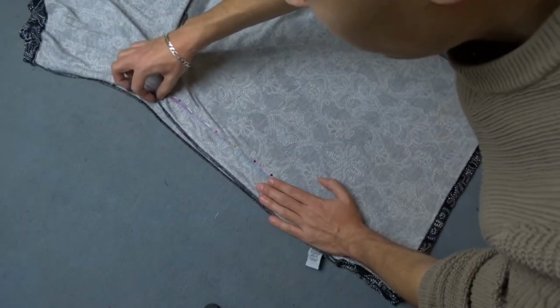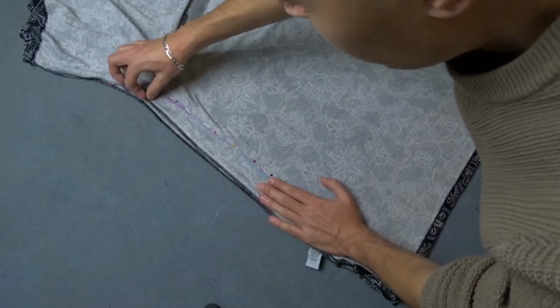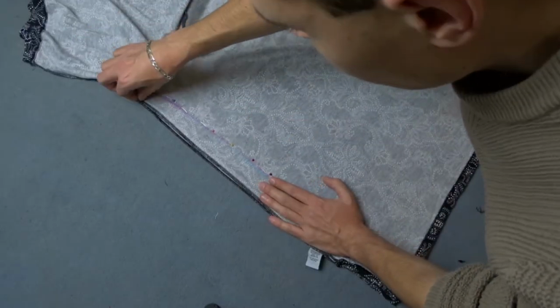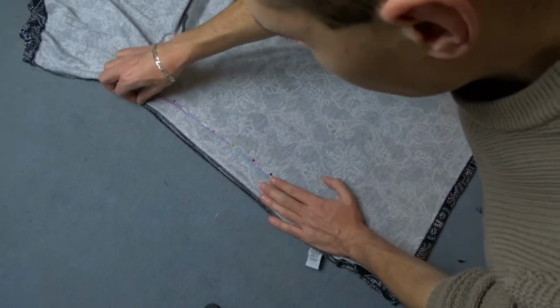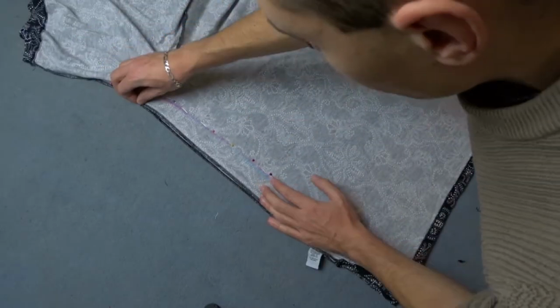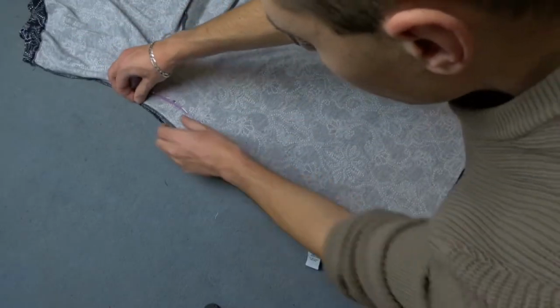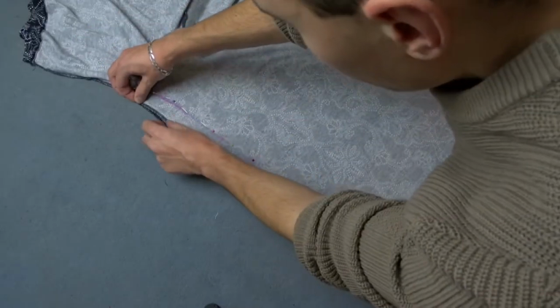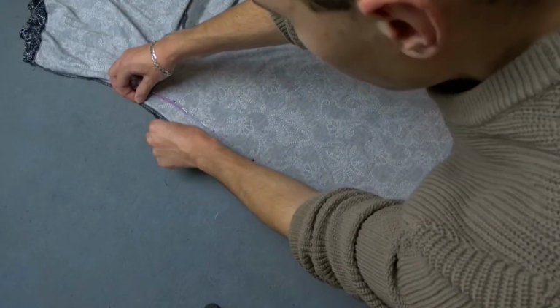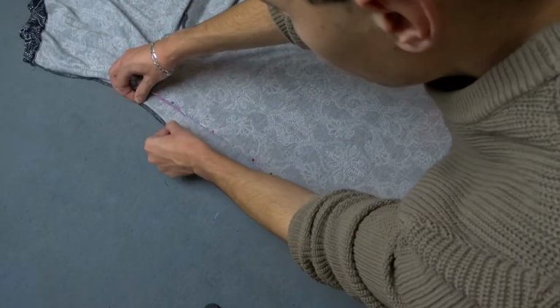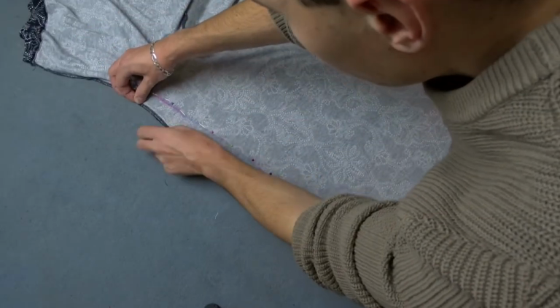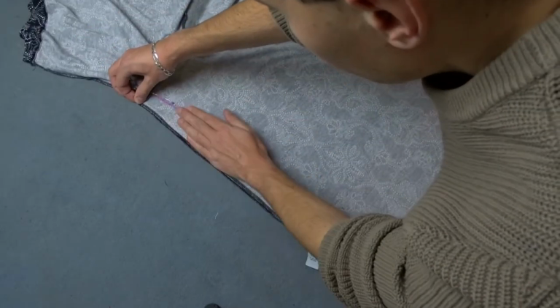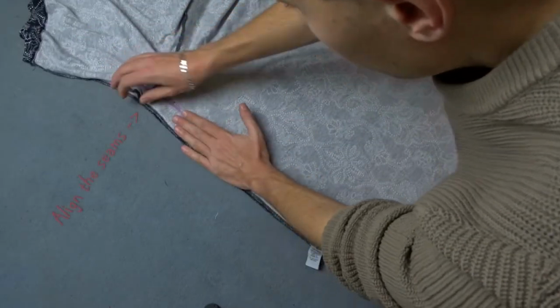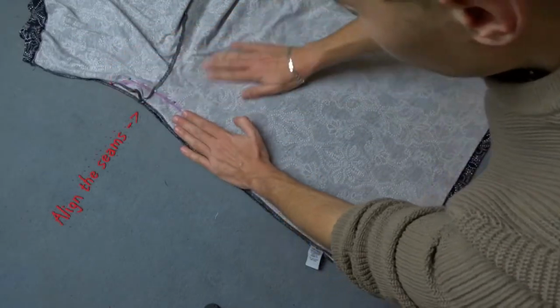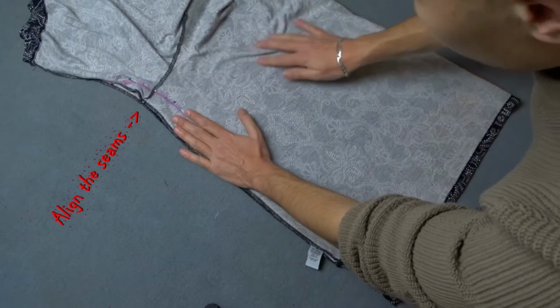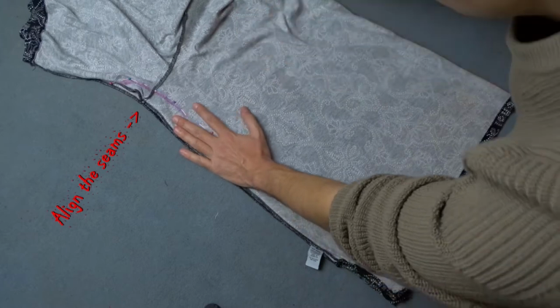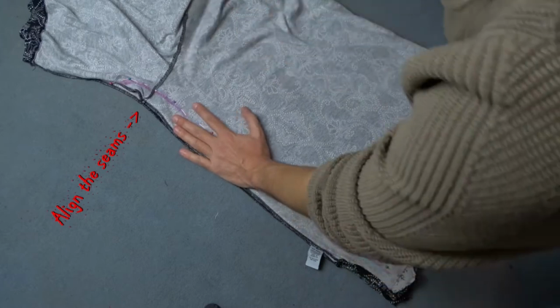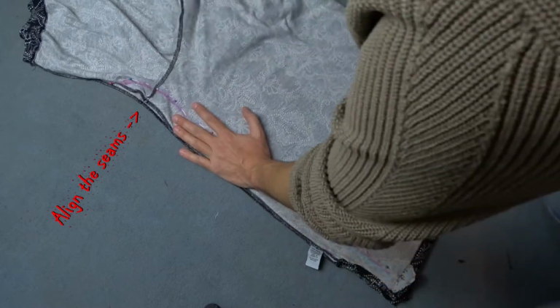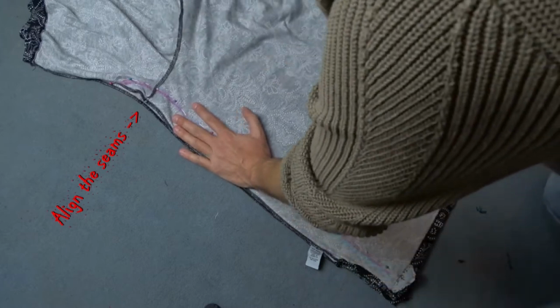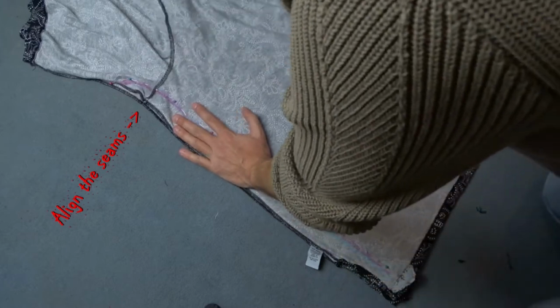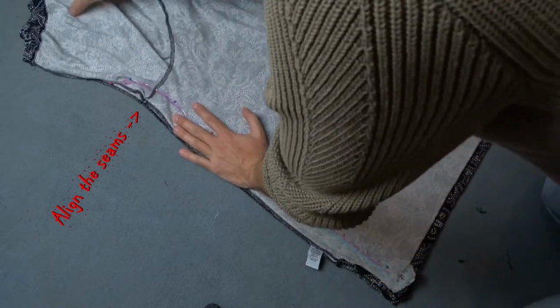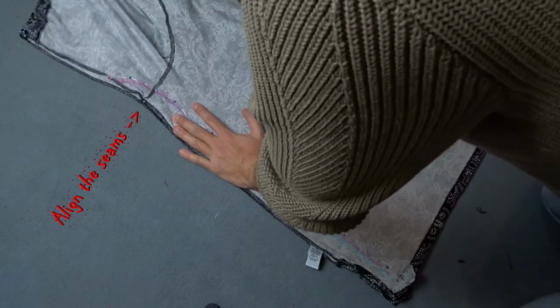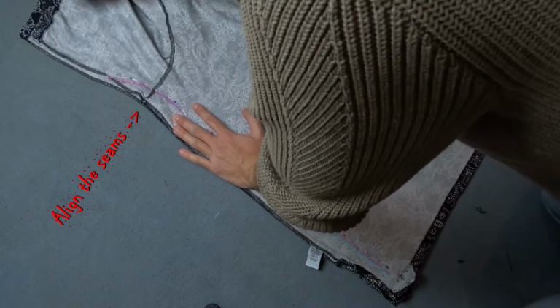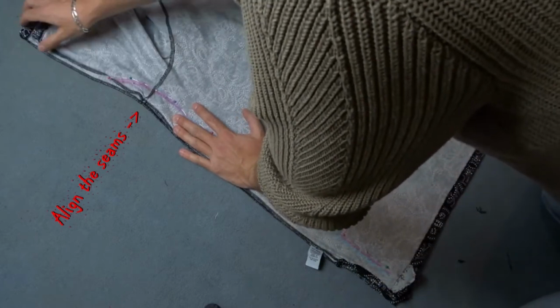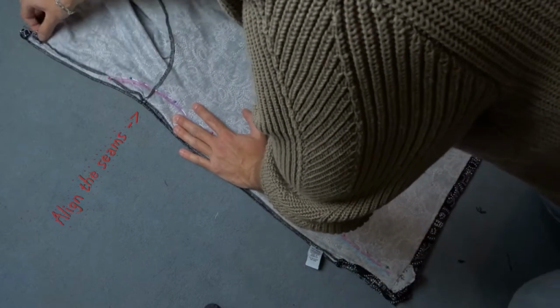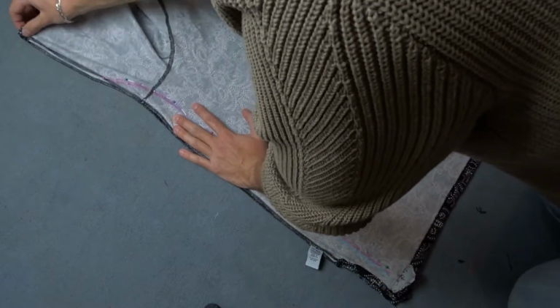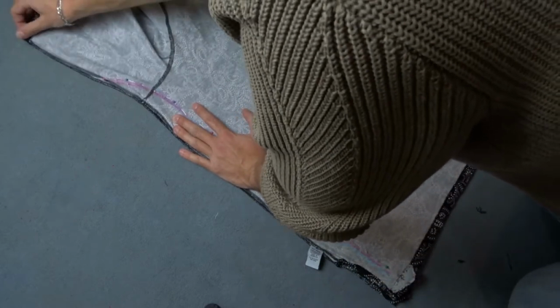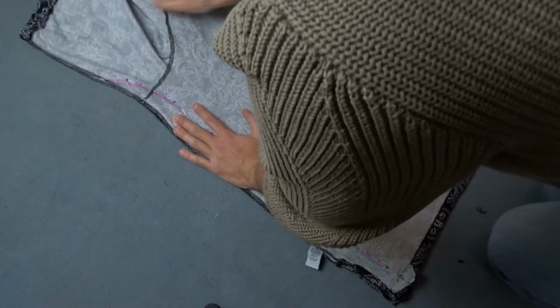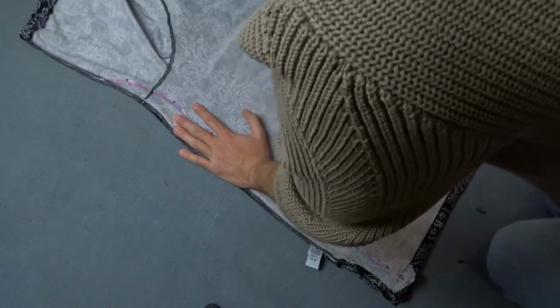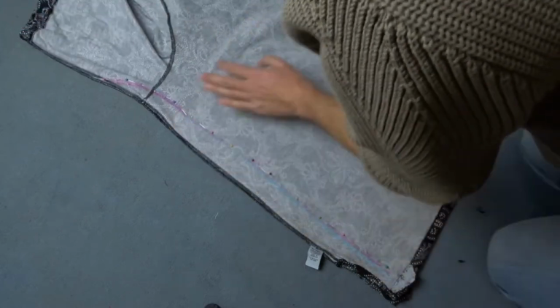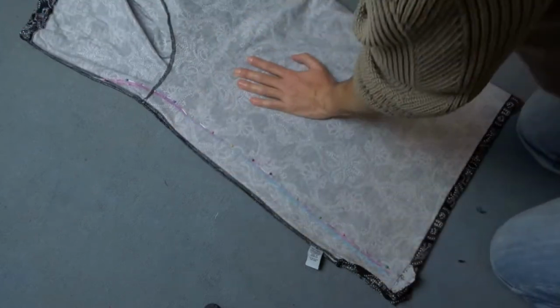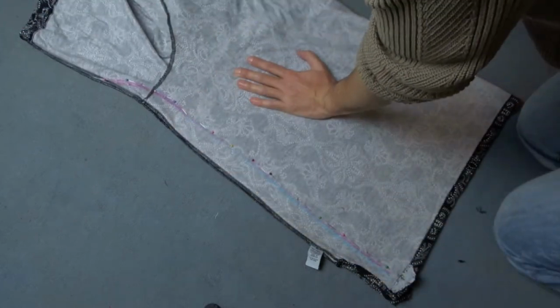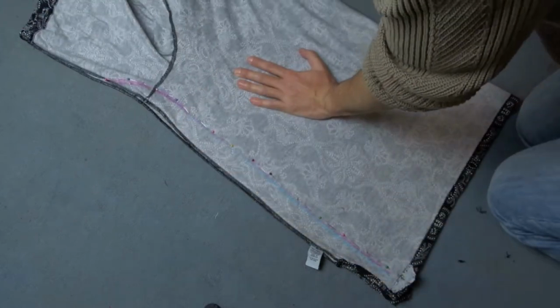Make sure the seams of the sleeves are aligned and everything lays flat without any wrinkles.